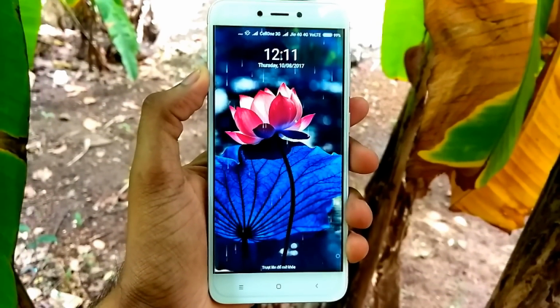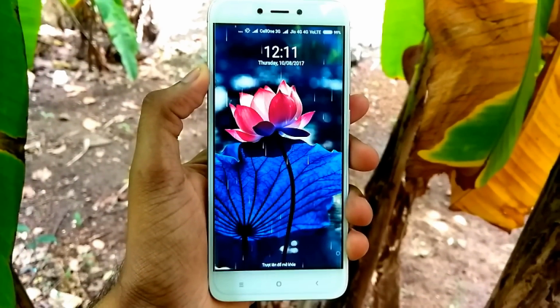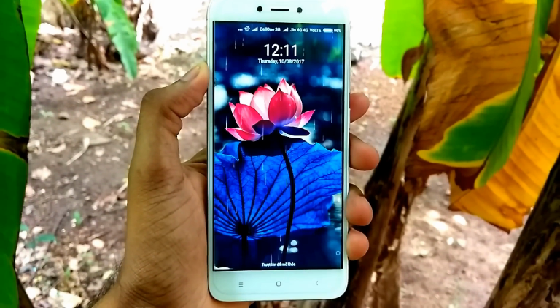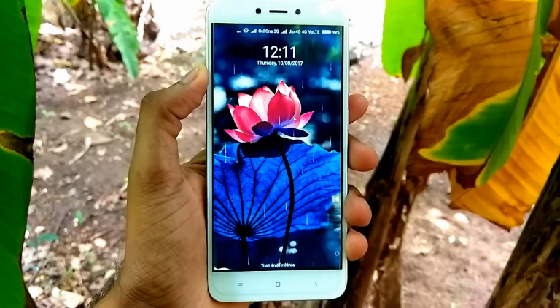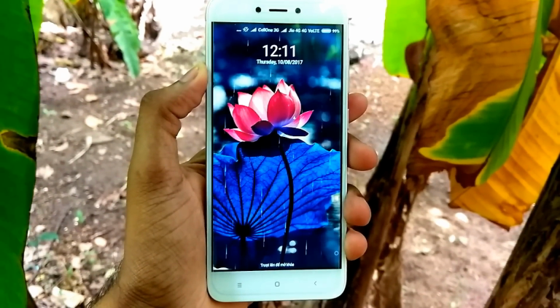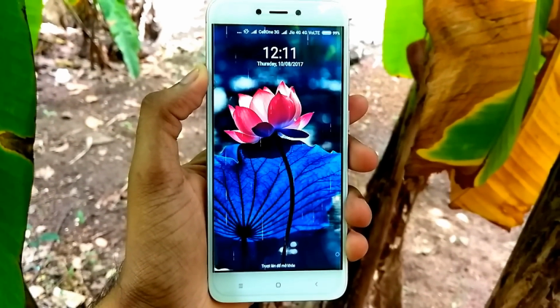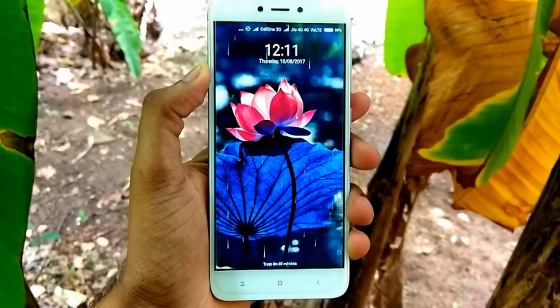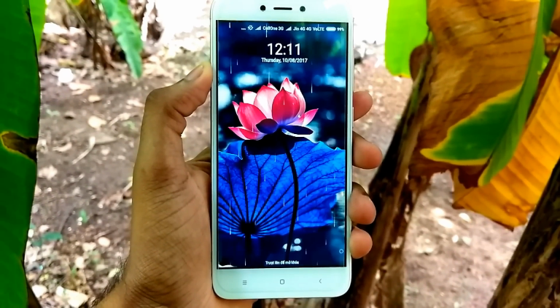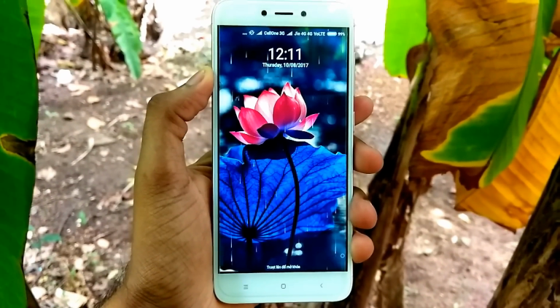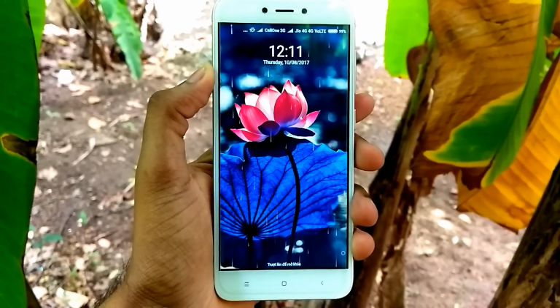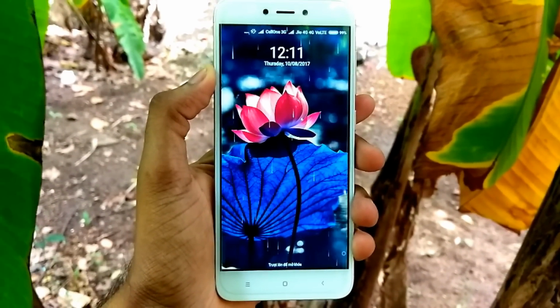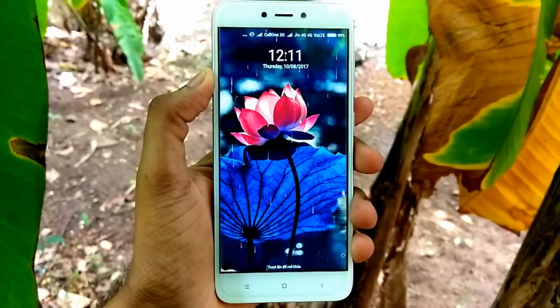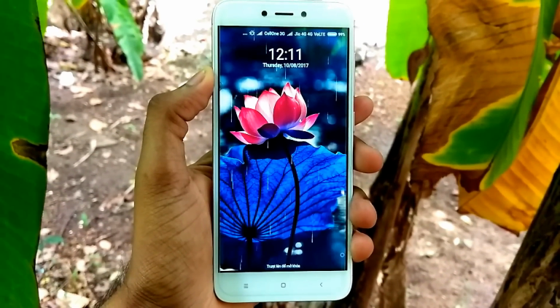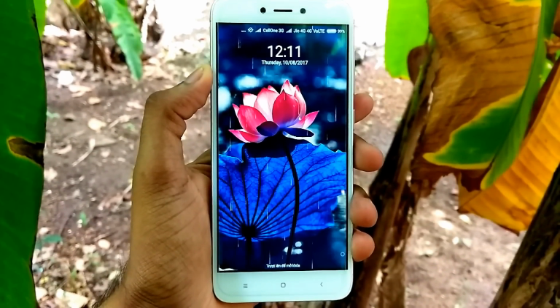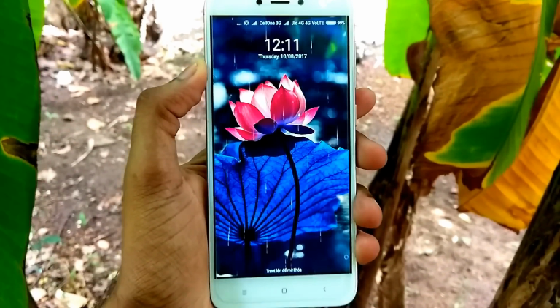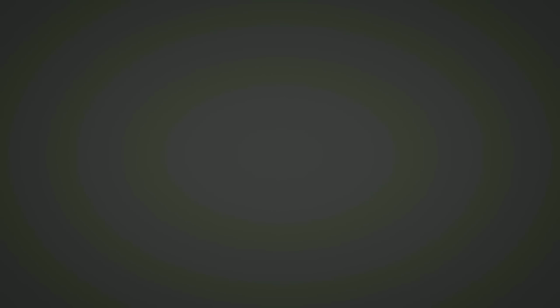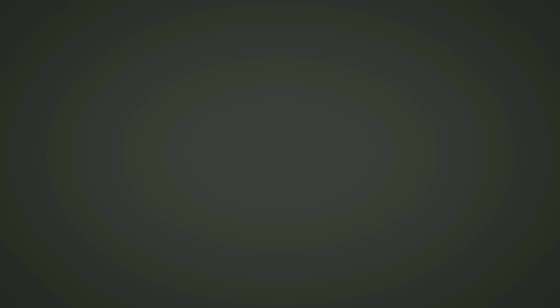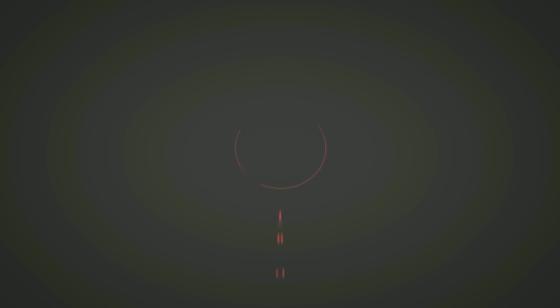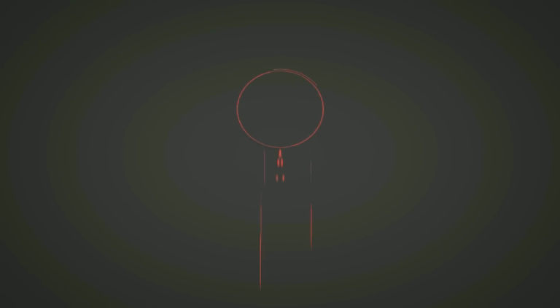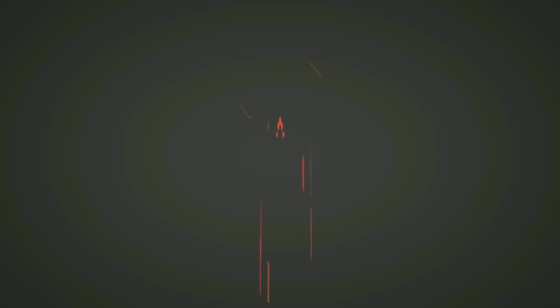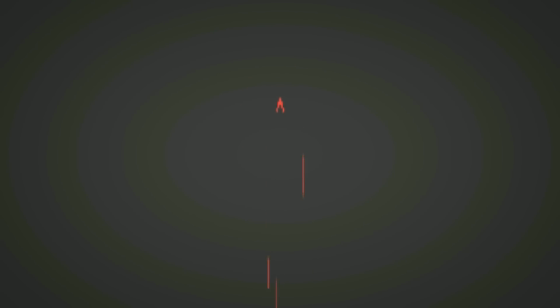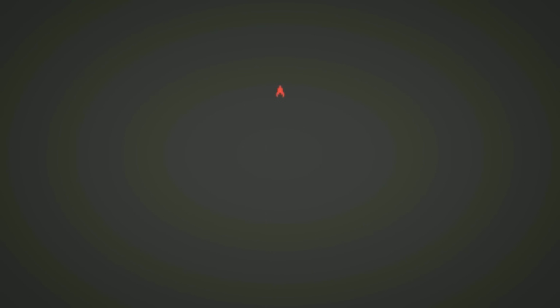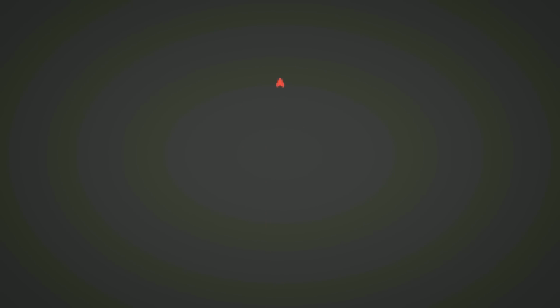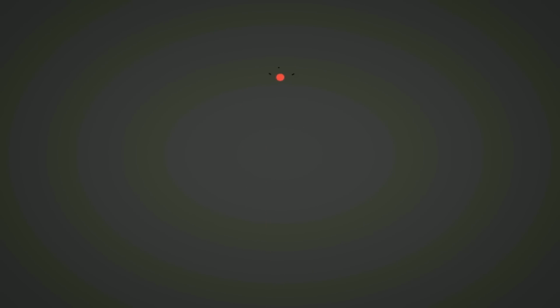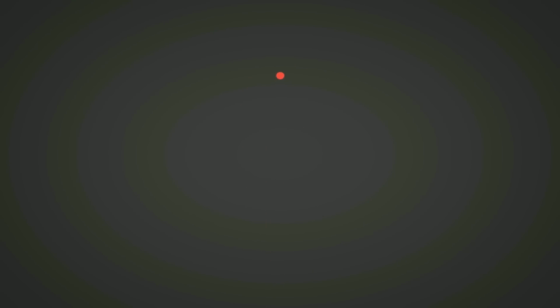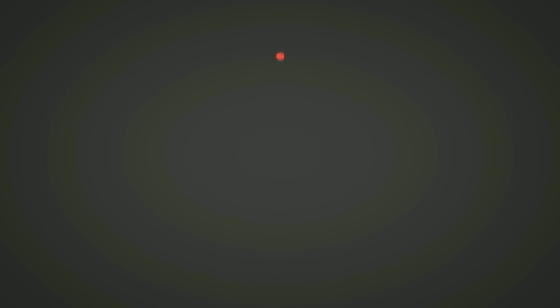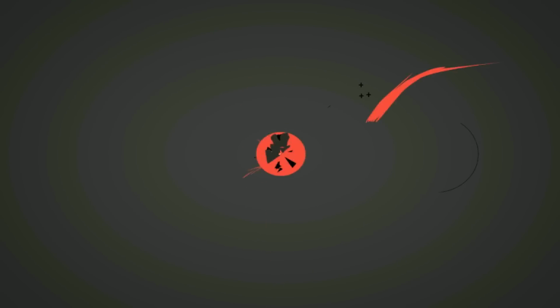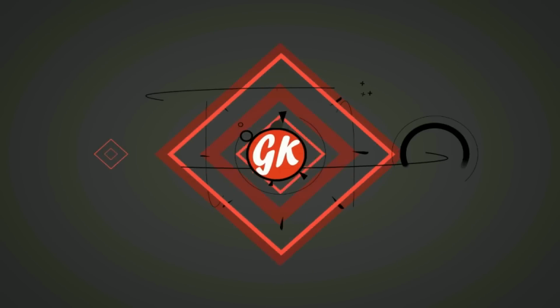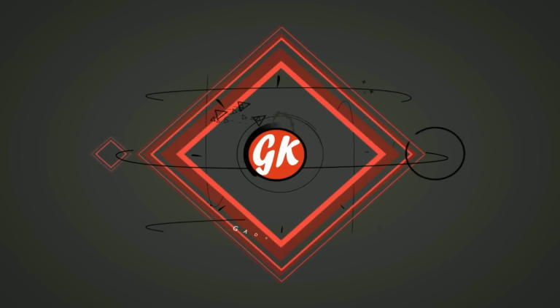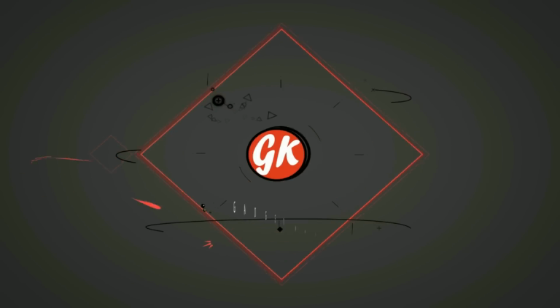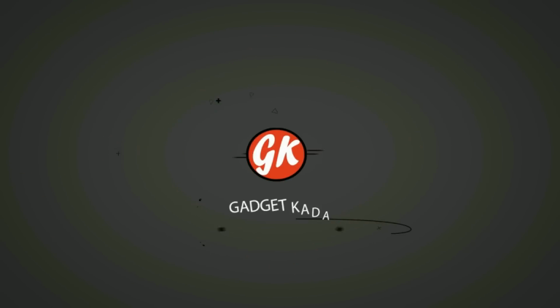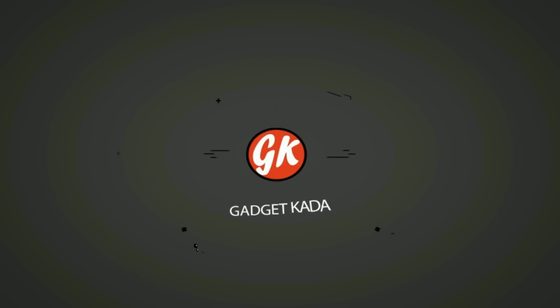Hi friends, welcome to Gadgetgada. Today I am here to show you how to enter fastboot mode in Redmi 4. So without wasting any time, let's get started.